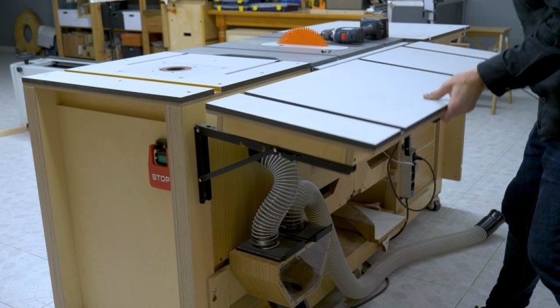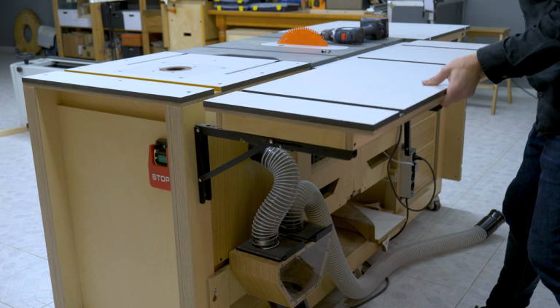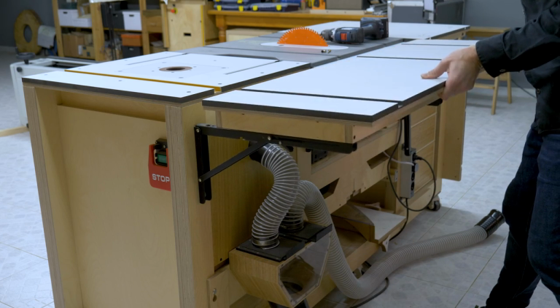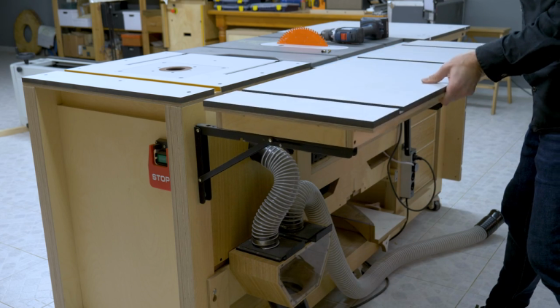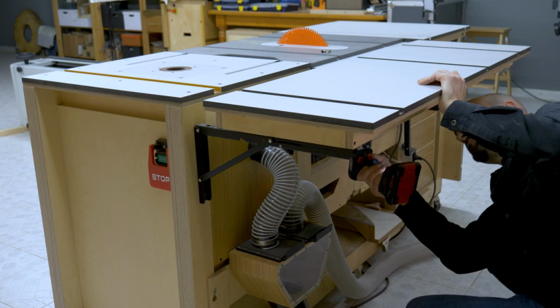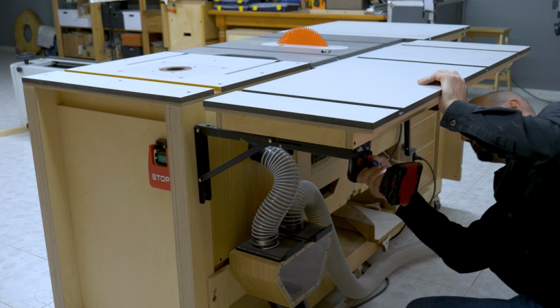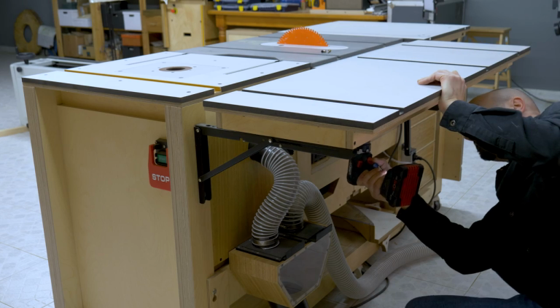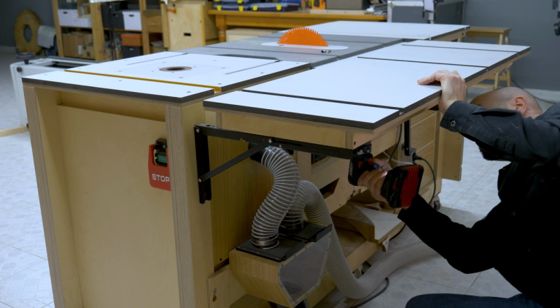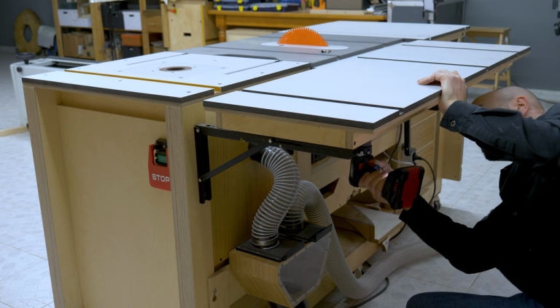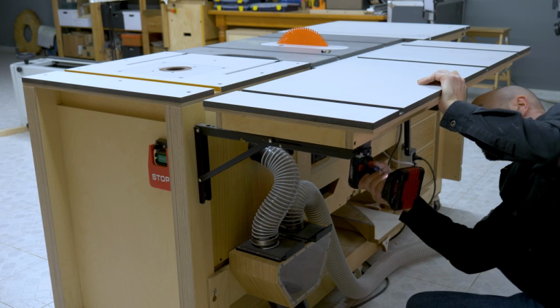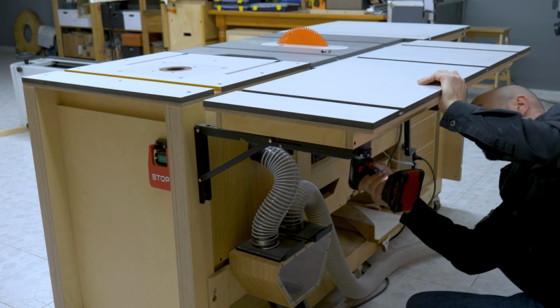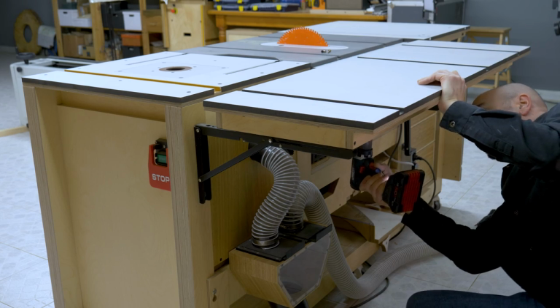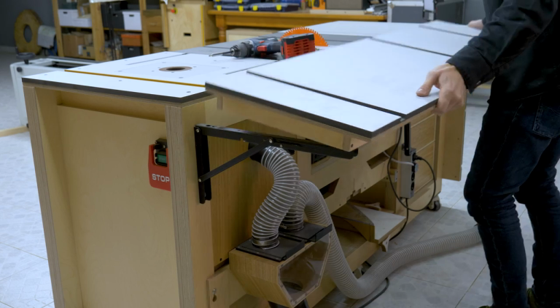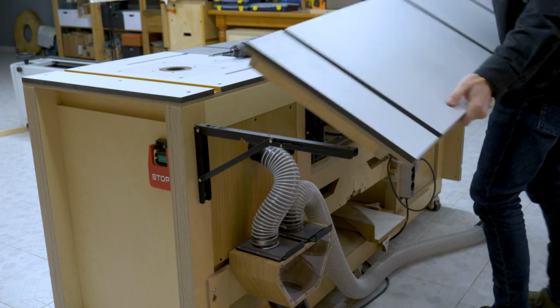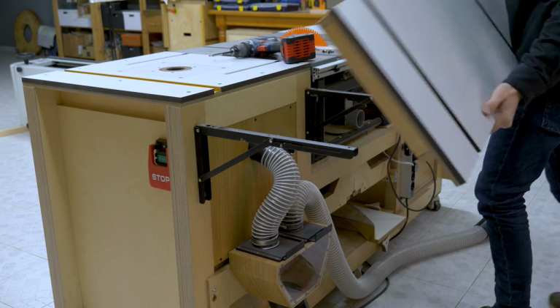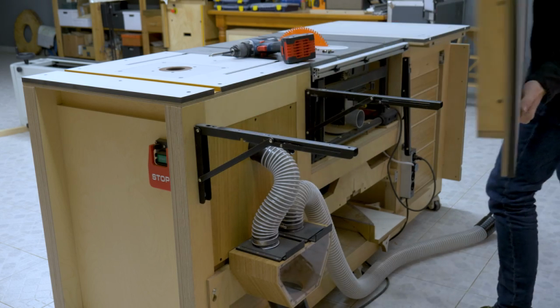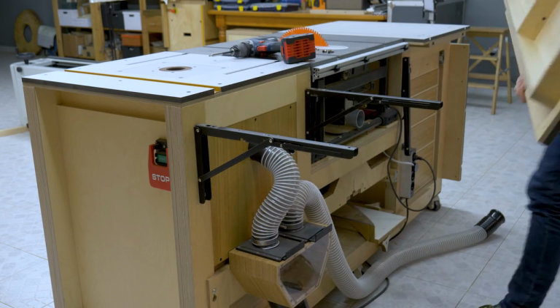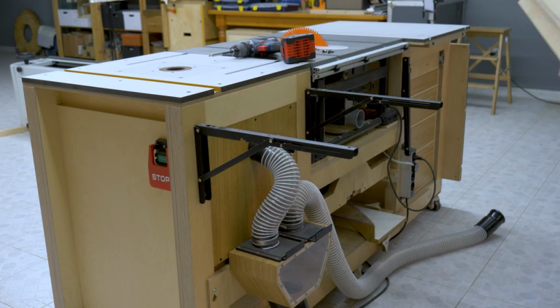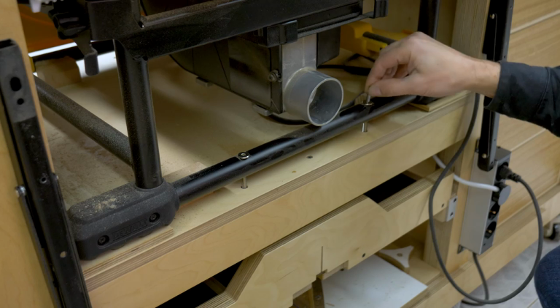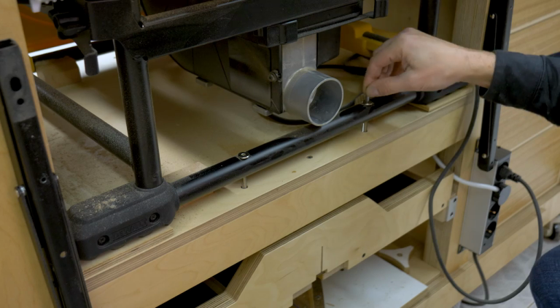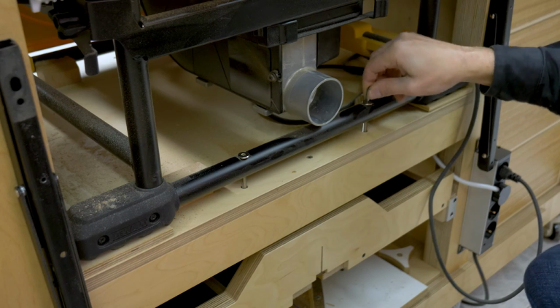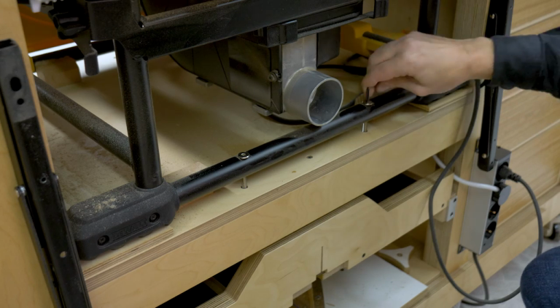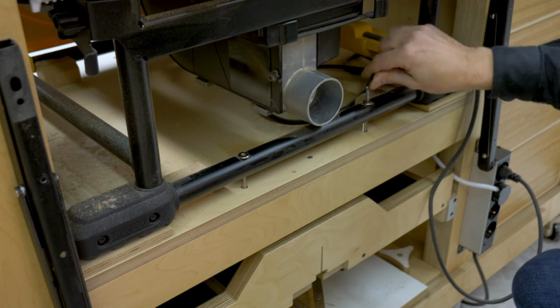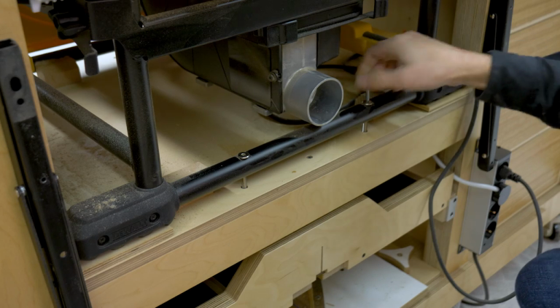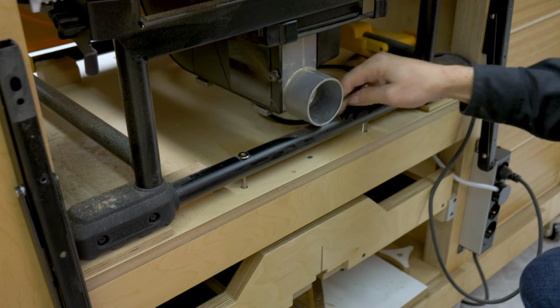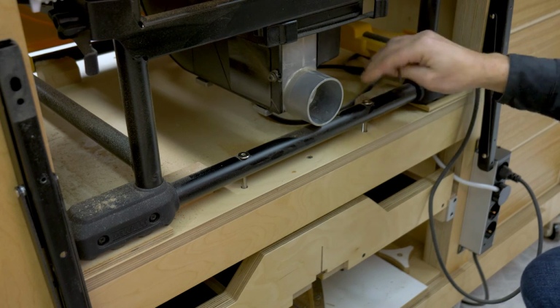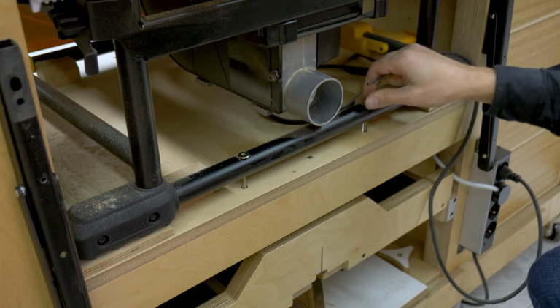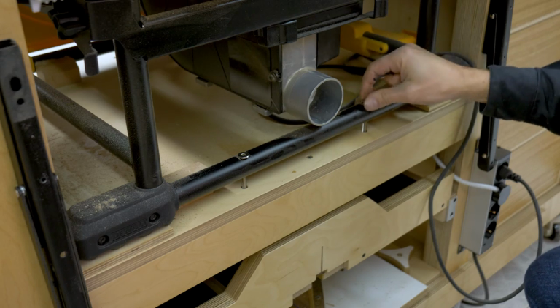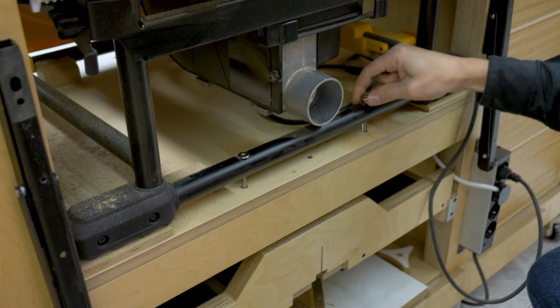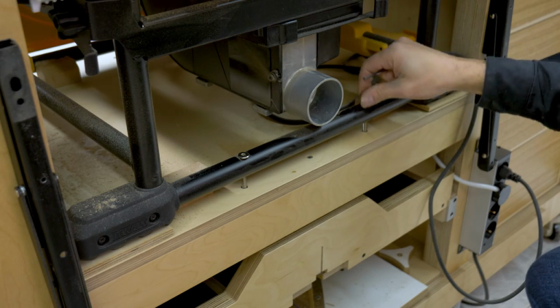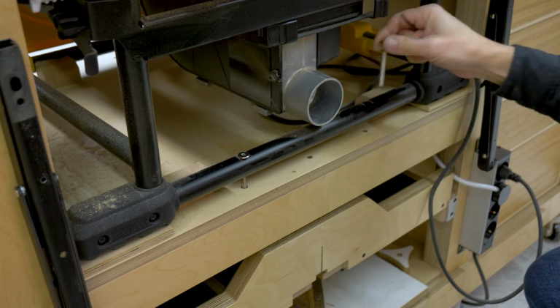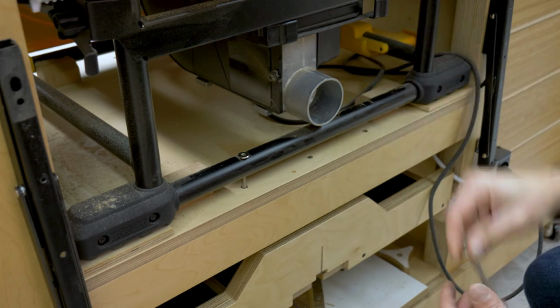I'm going to remove some parts of the bench to work more comfortably, as well as the saw I've been using.